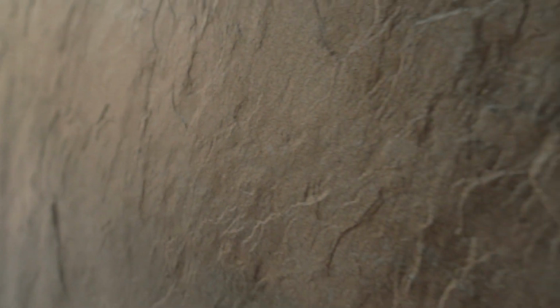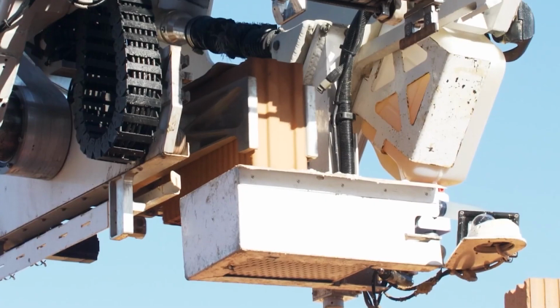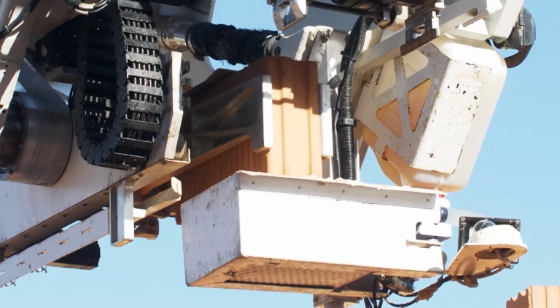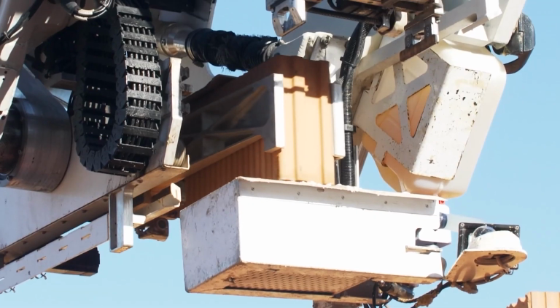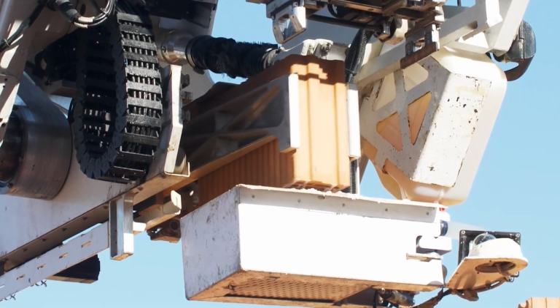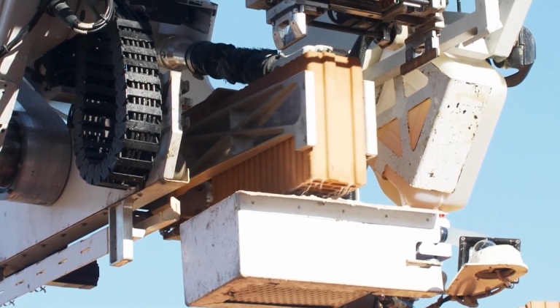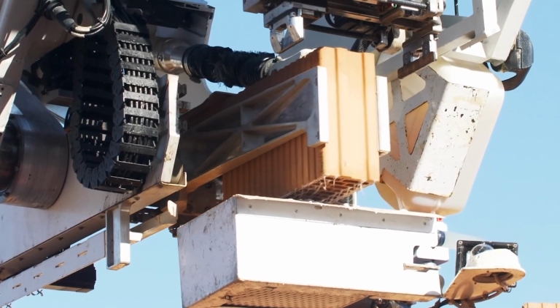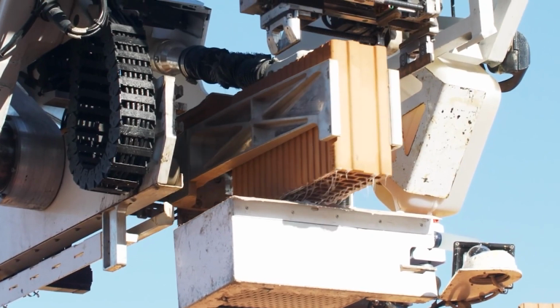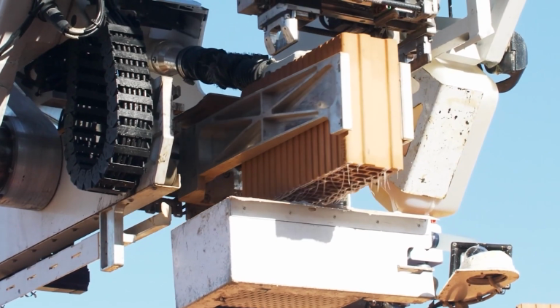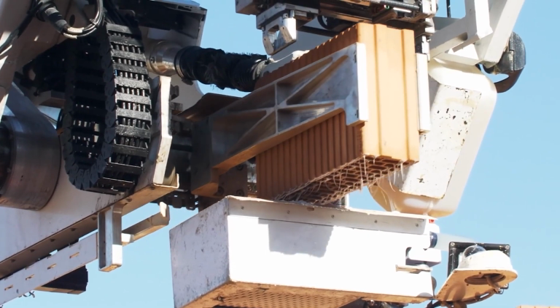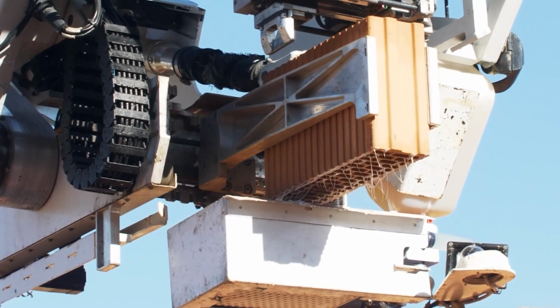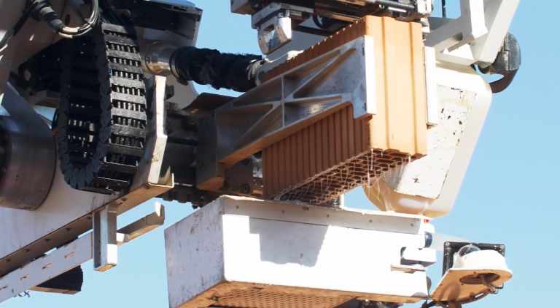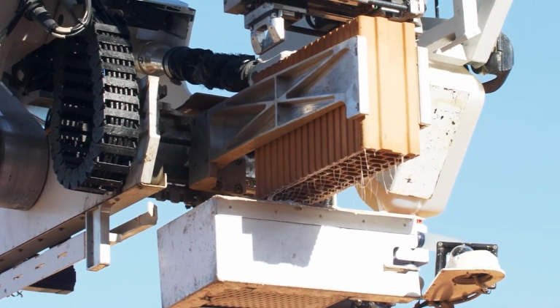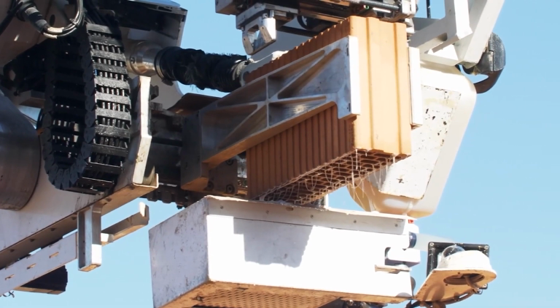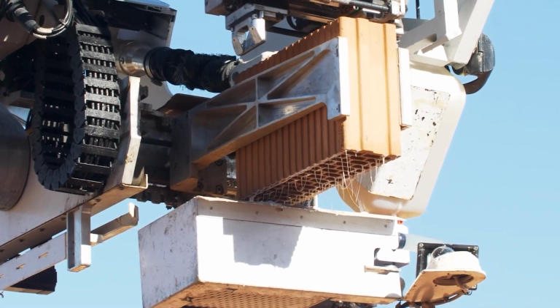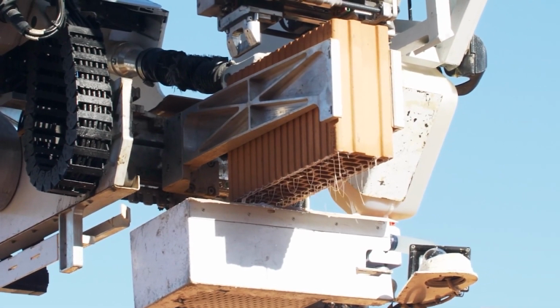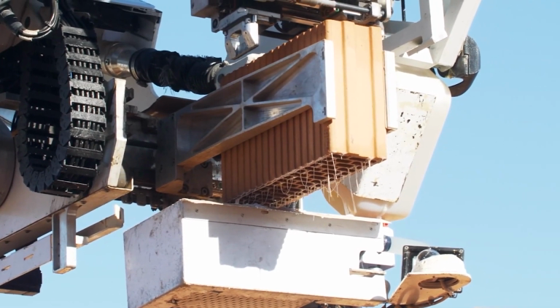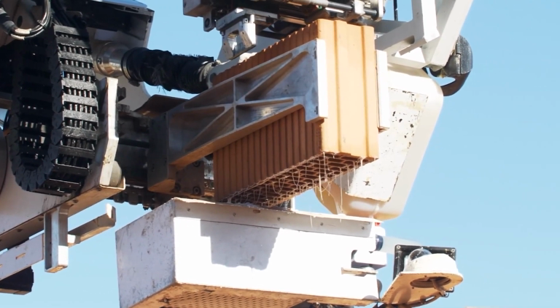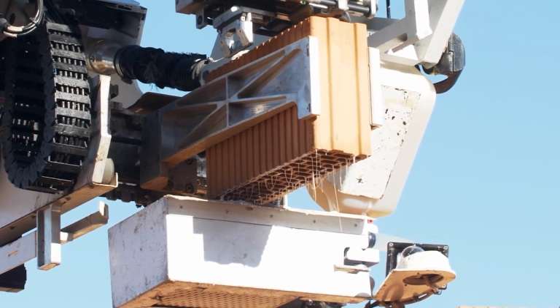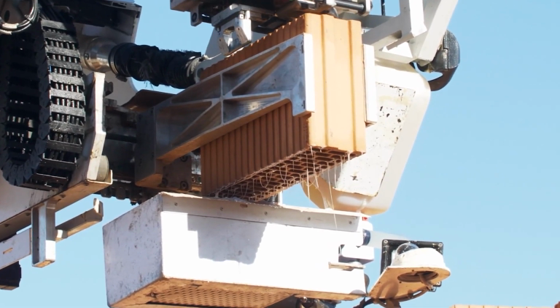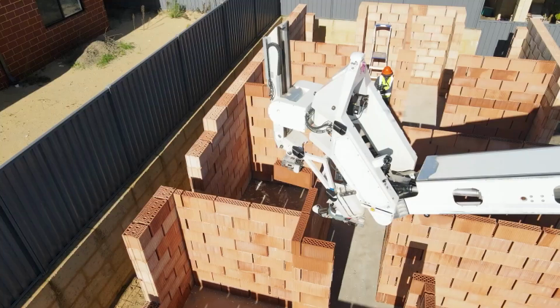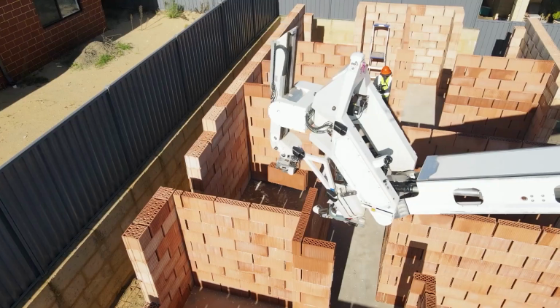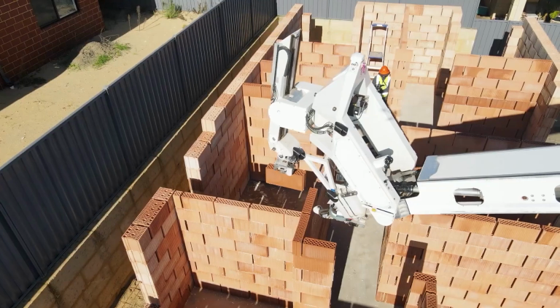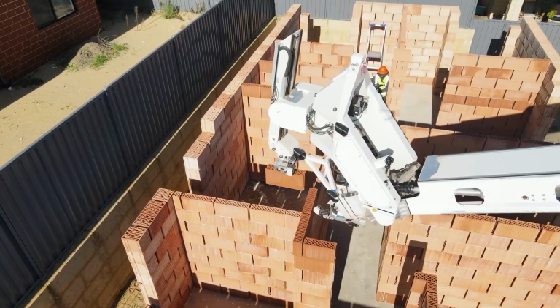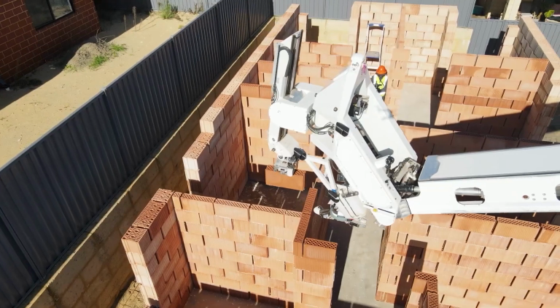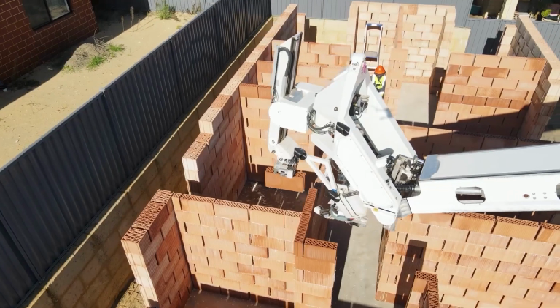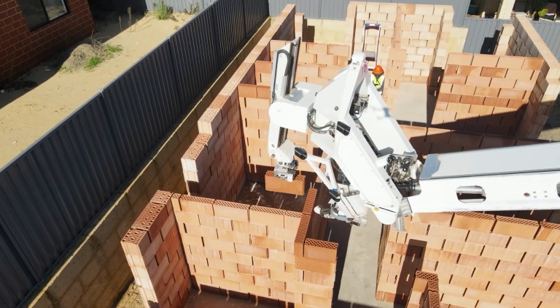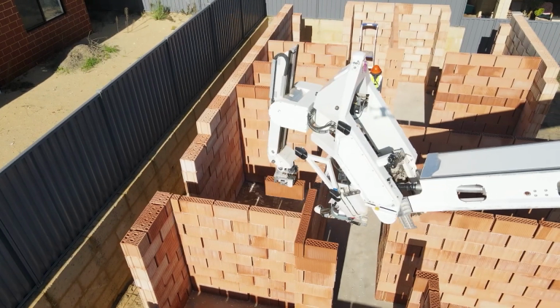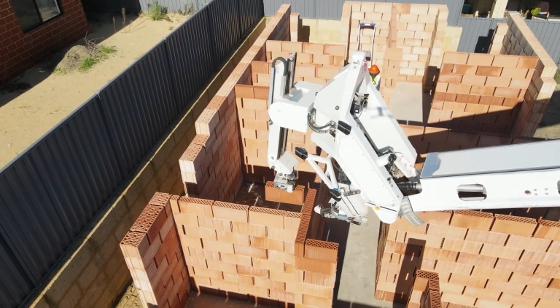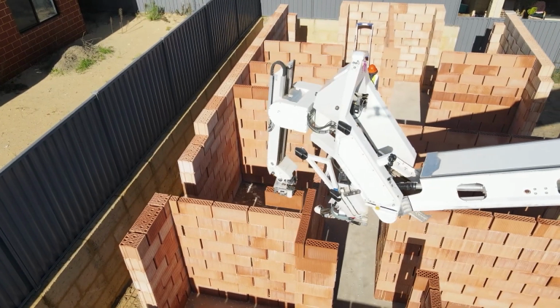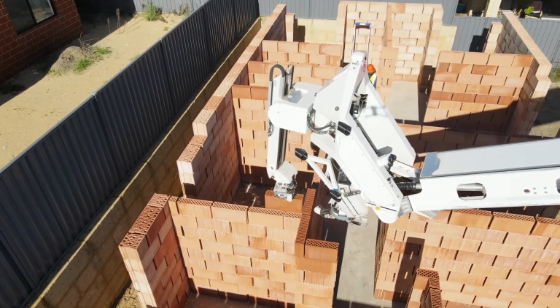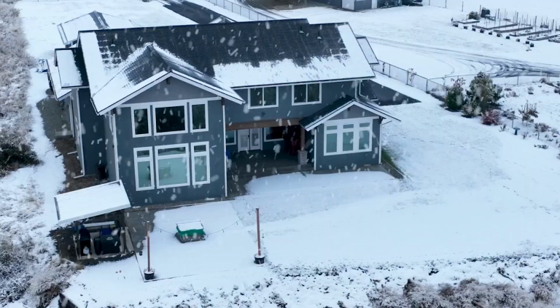These were the latest construction technologies that I found especially for you. Thank you for watching.